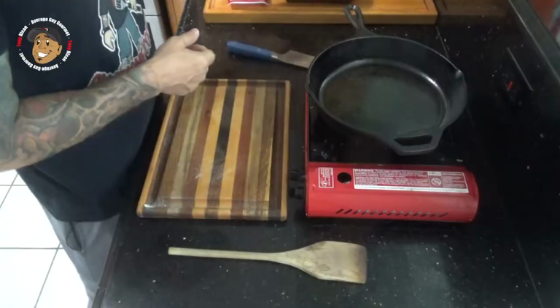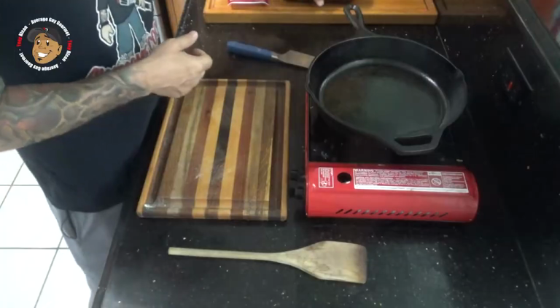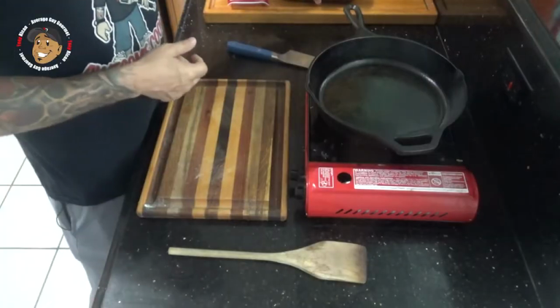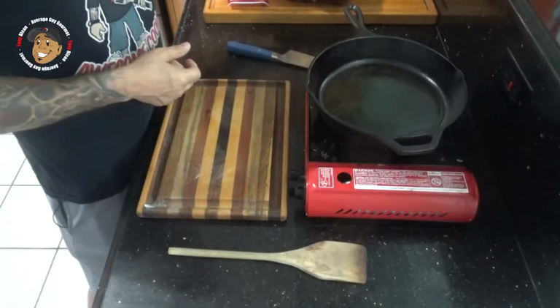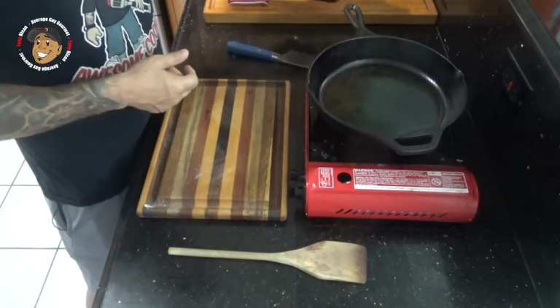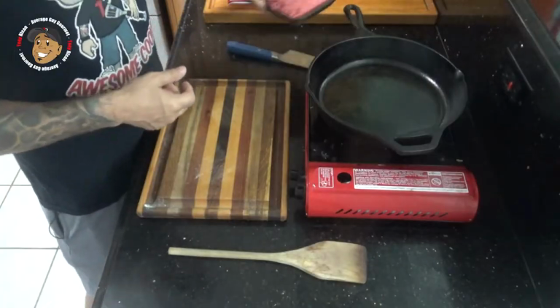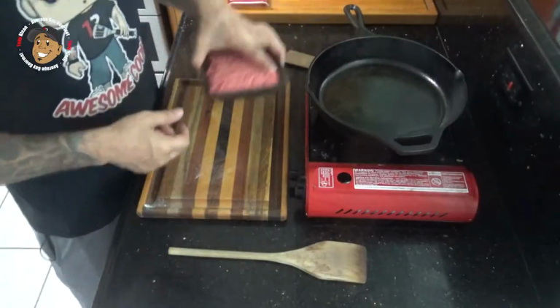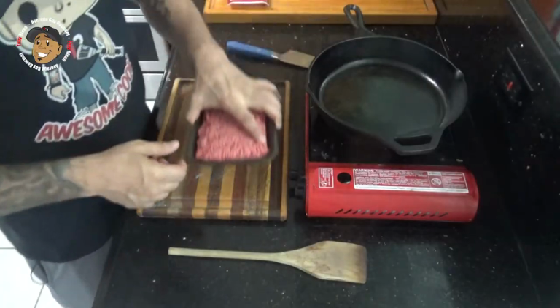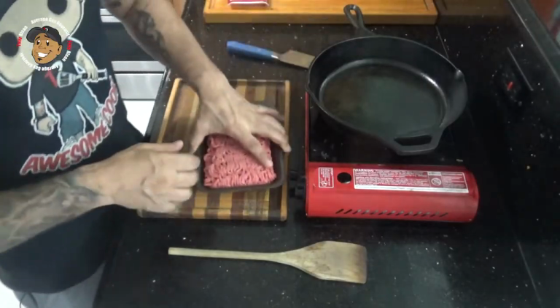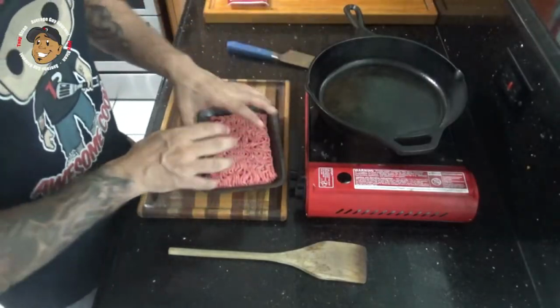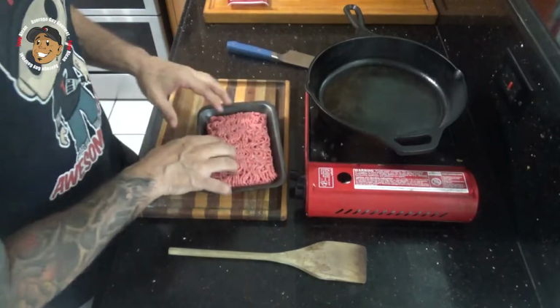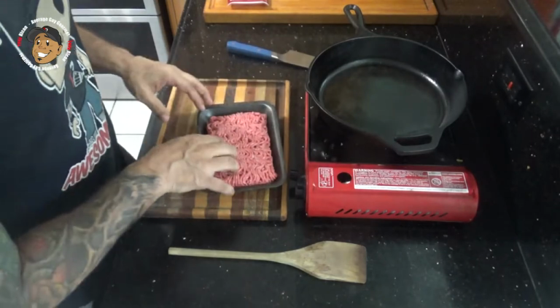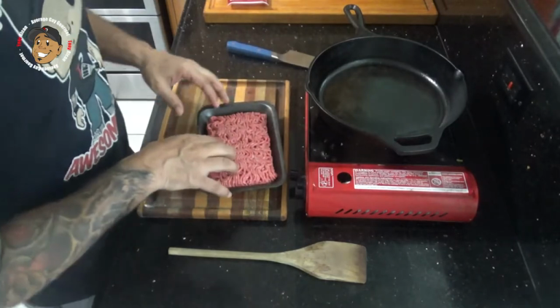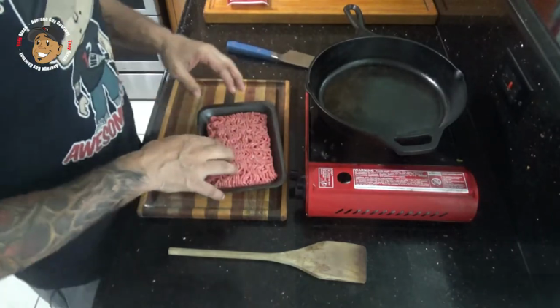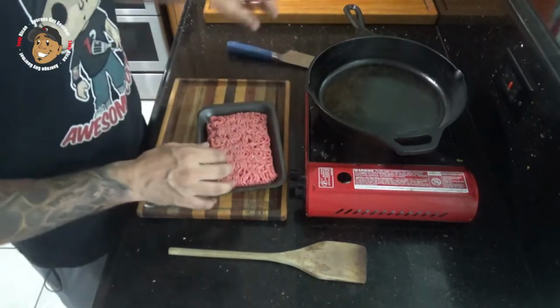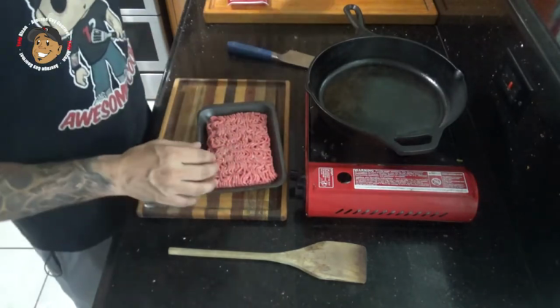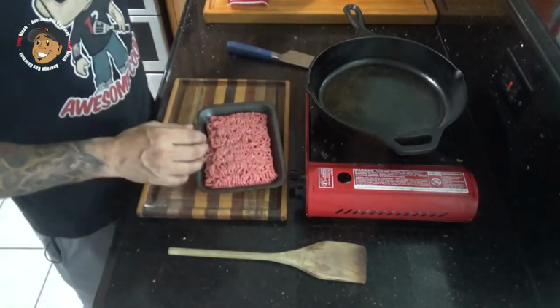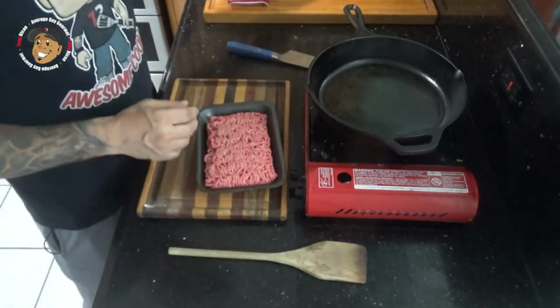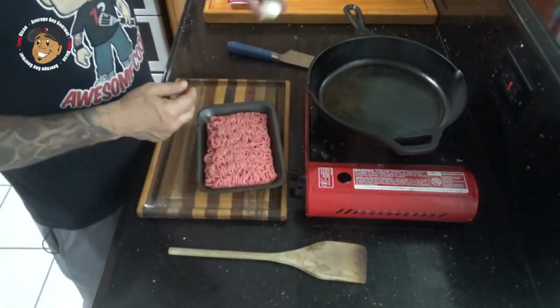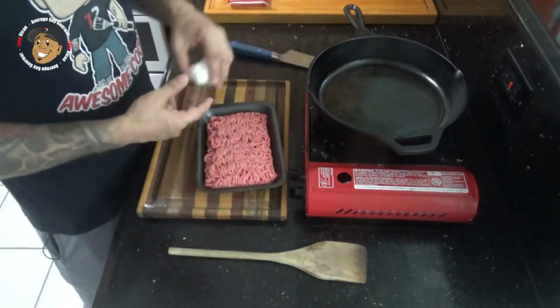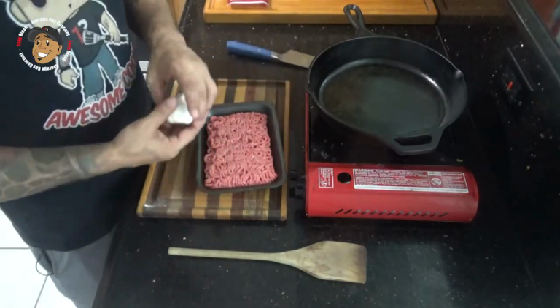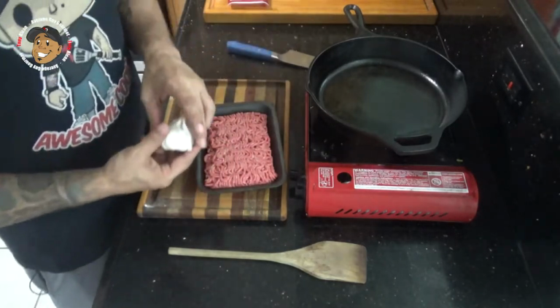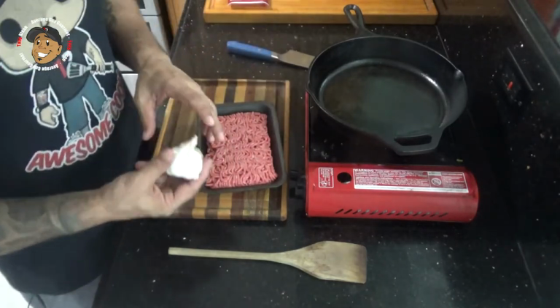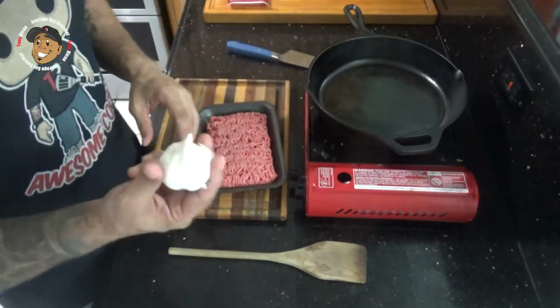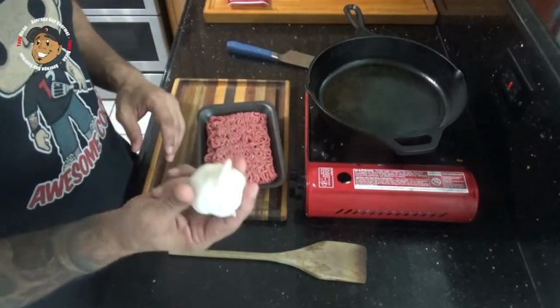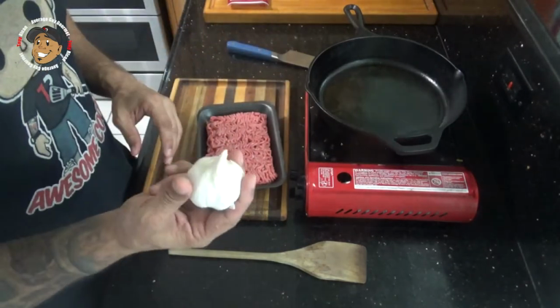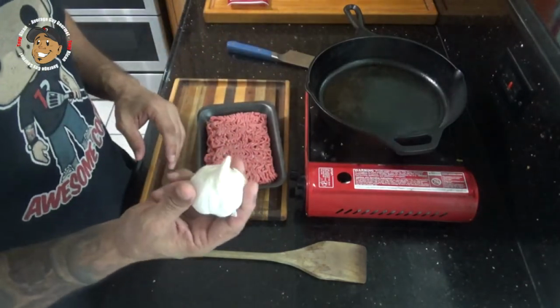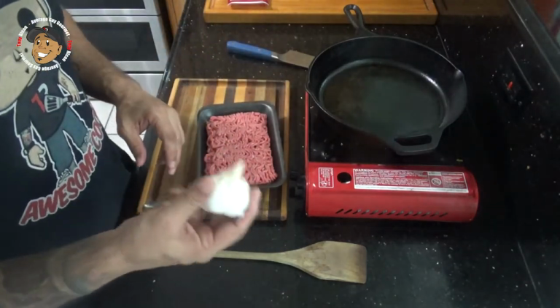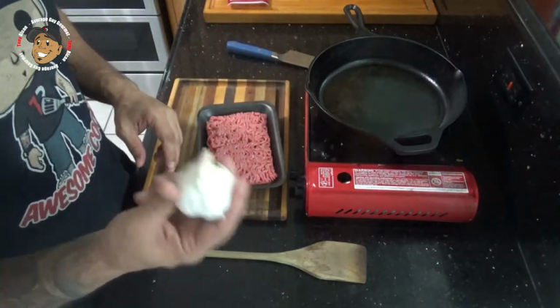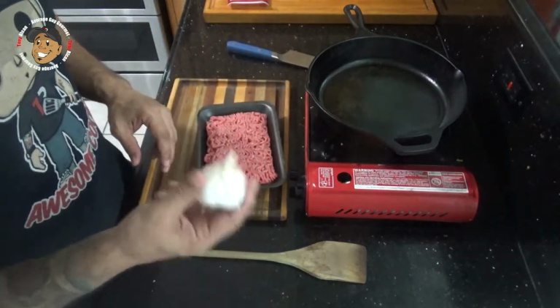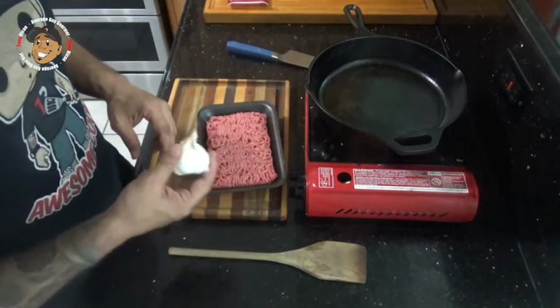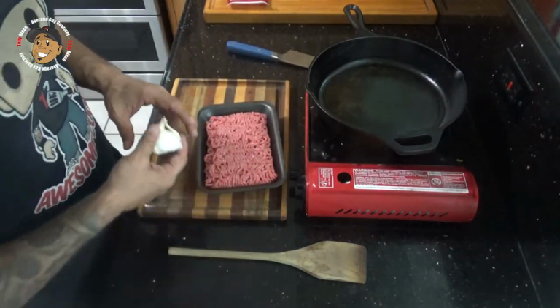For that we're simply gonna start breaking up and browning some ground beef. I'm gonna dice some garlic and throw that in there.